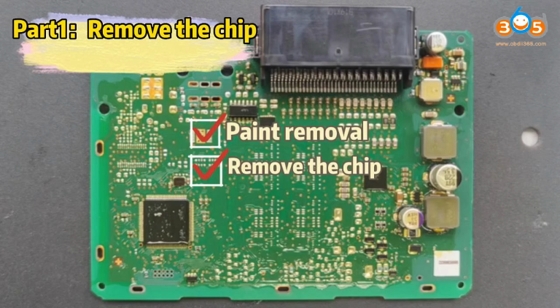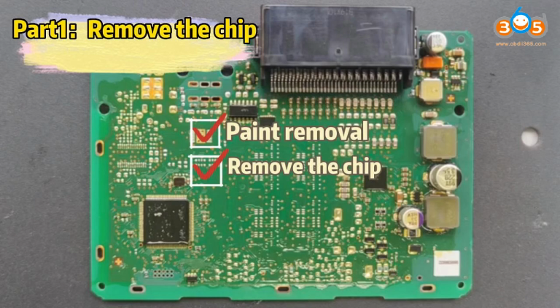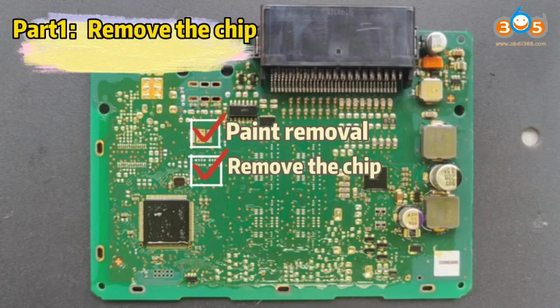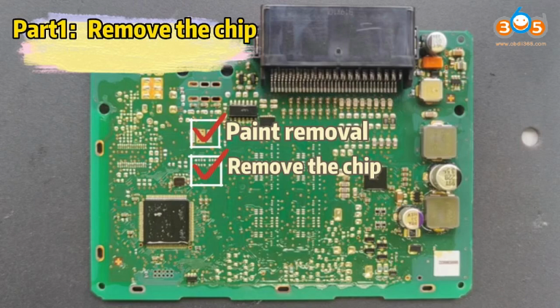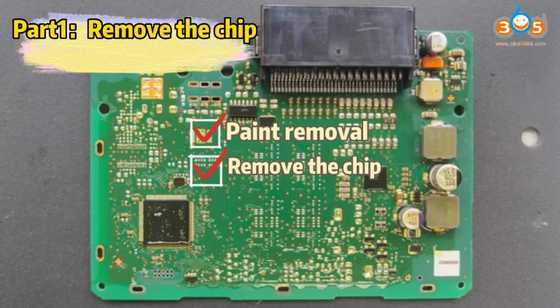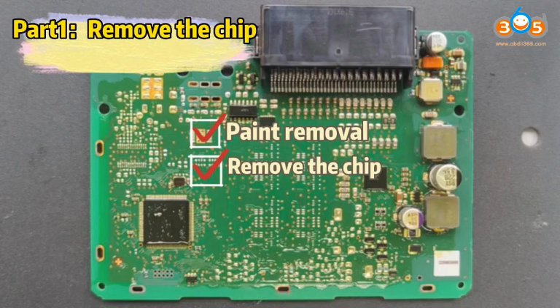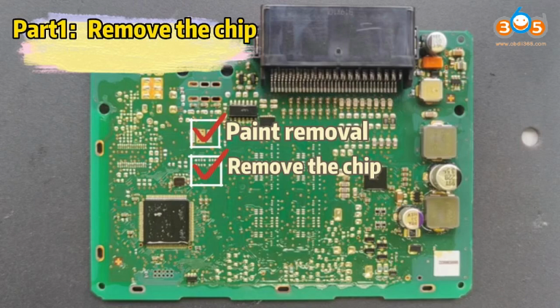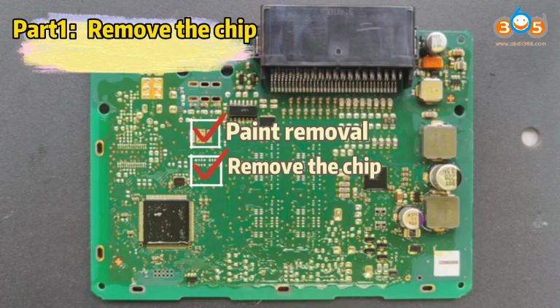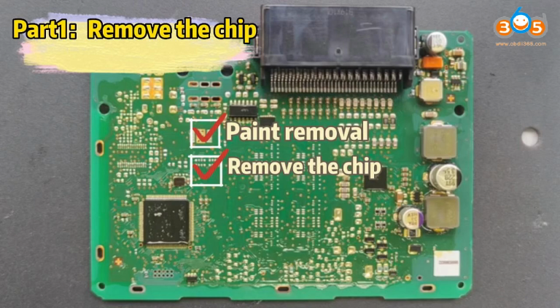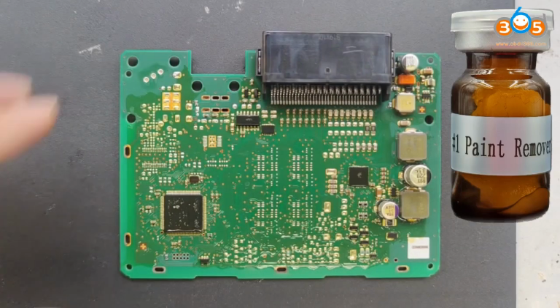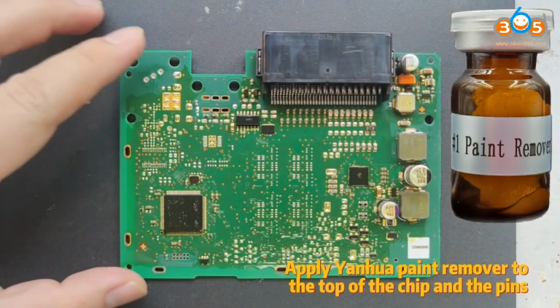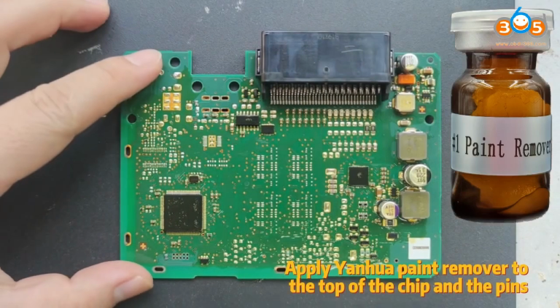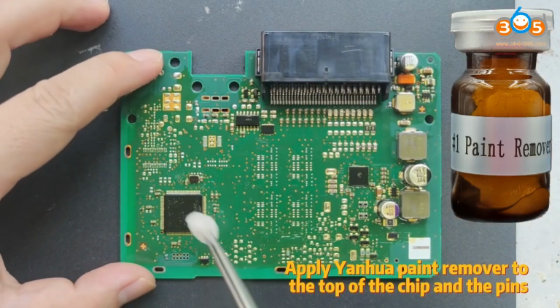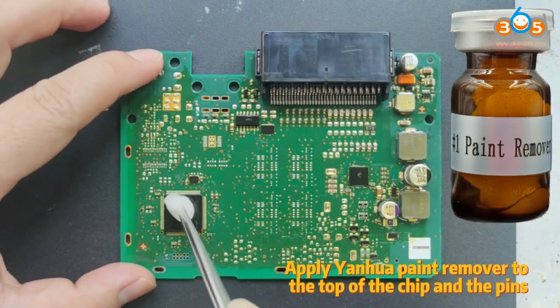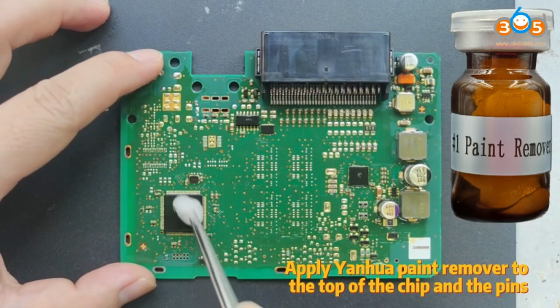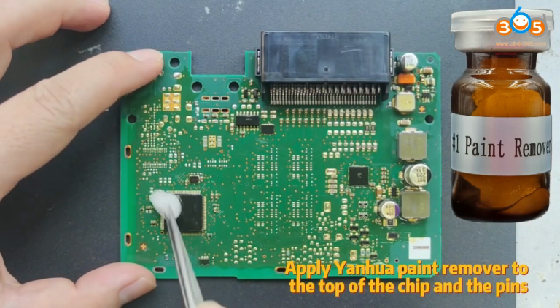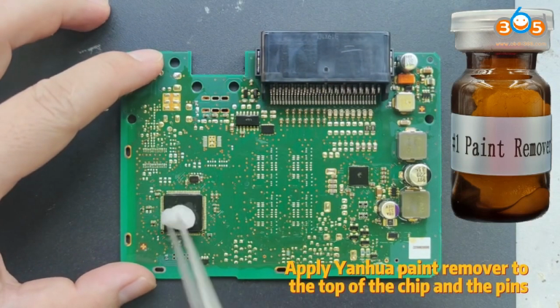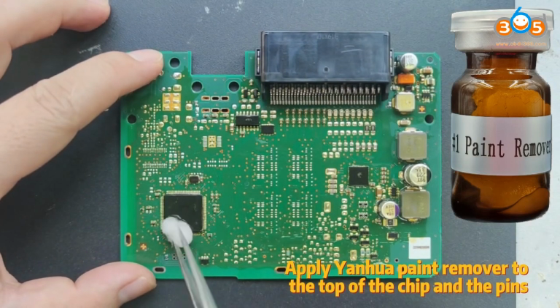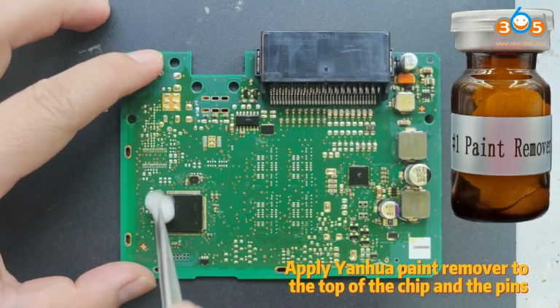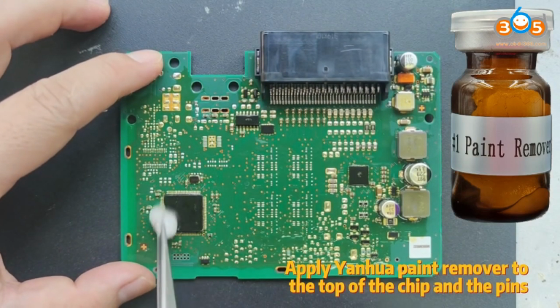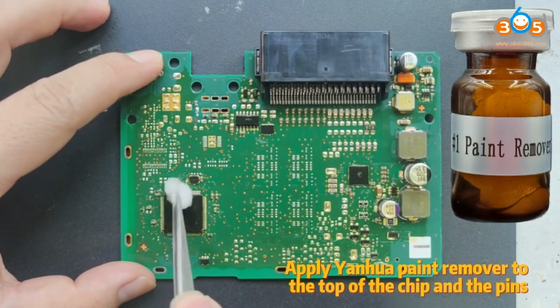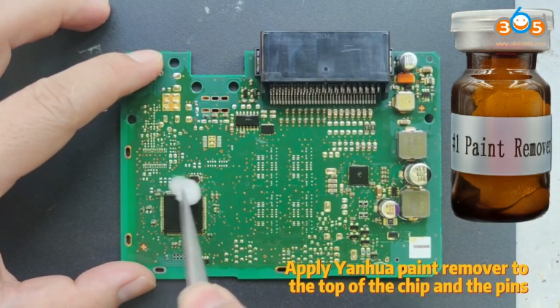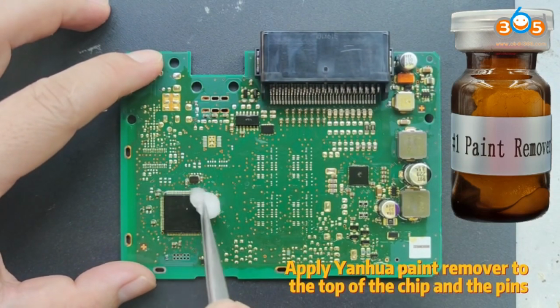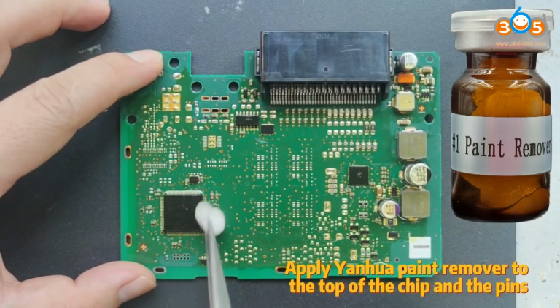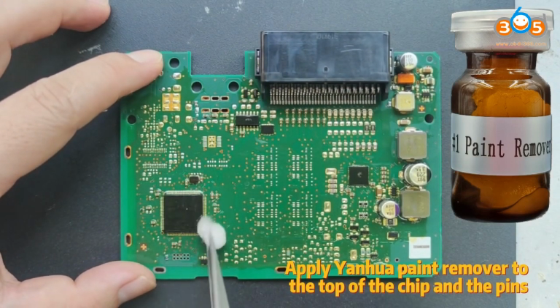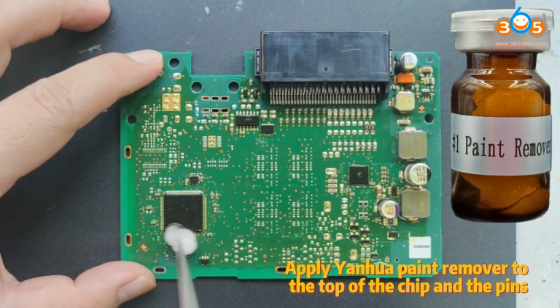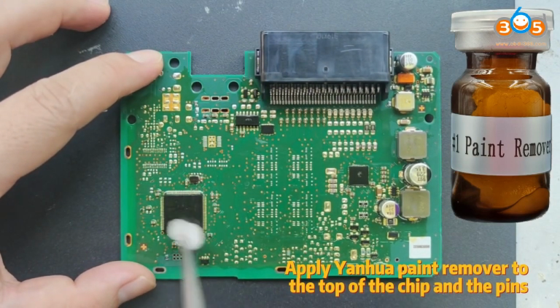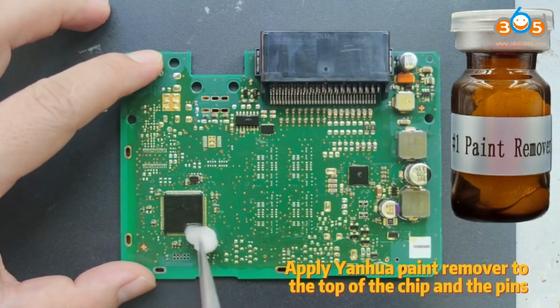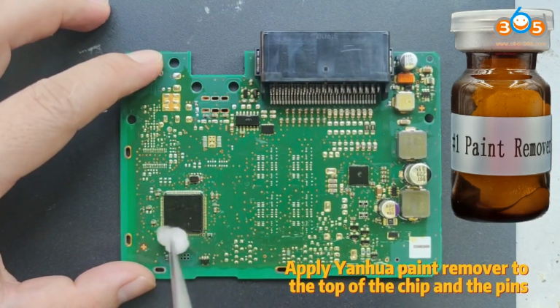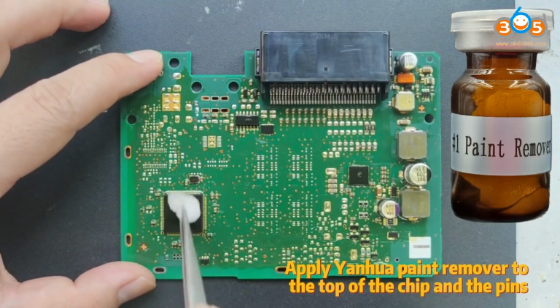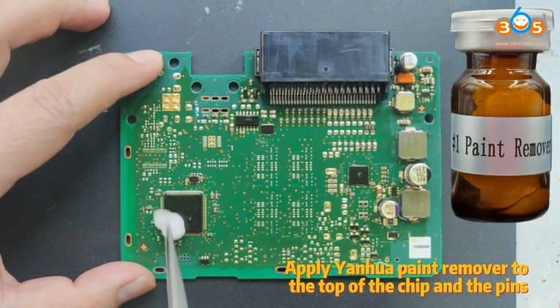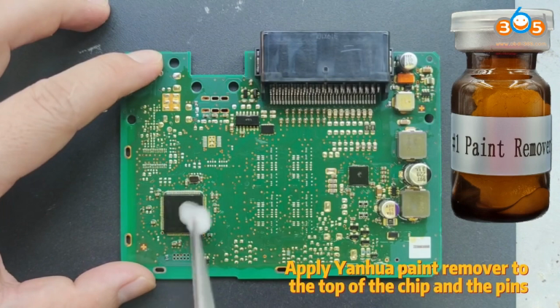Part 1. Remove the chip. Apply Yanhewa paint remover to the top of the chip and the pins.